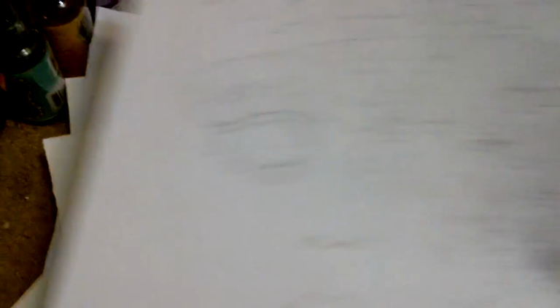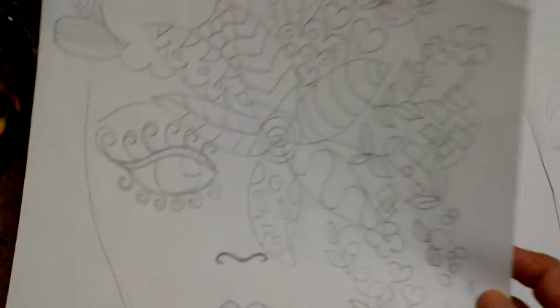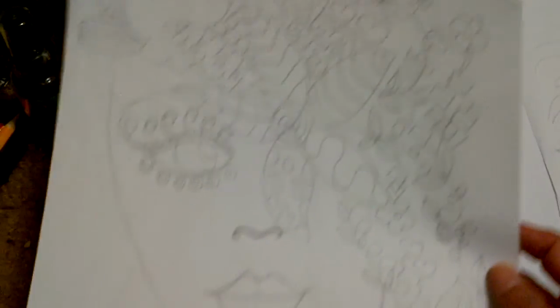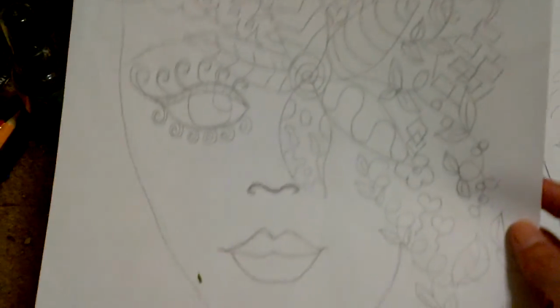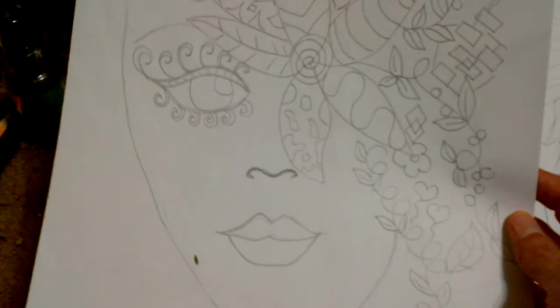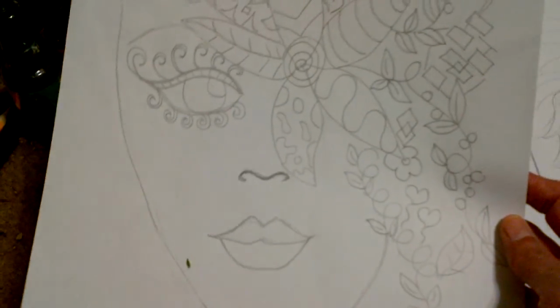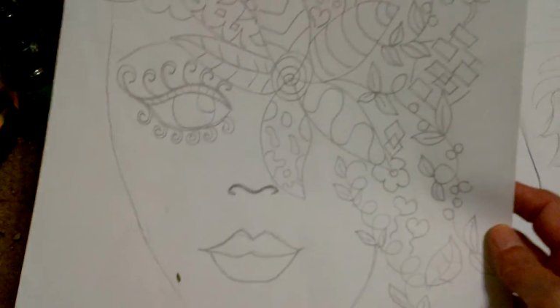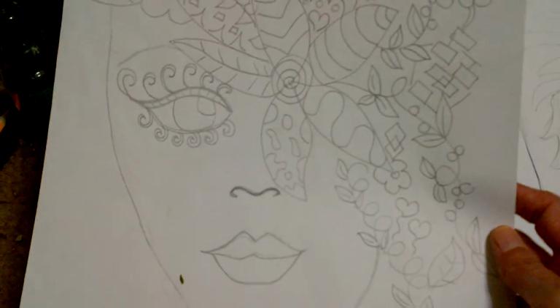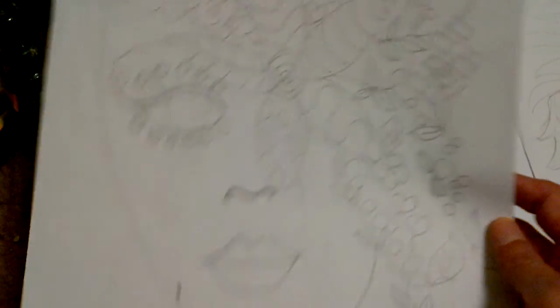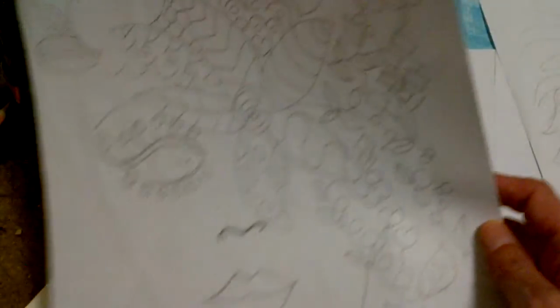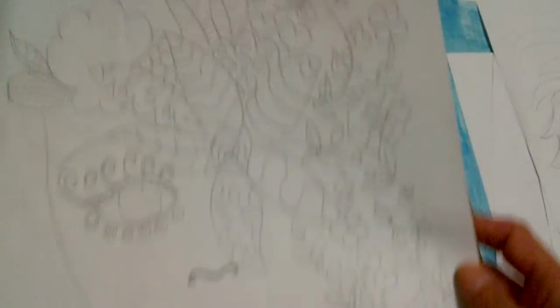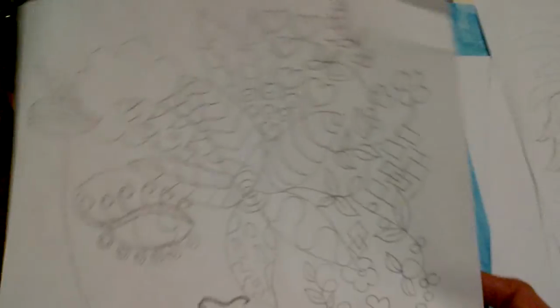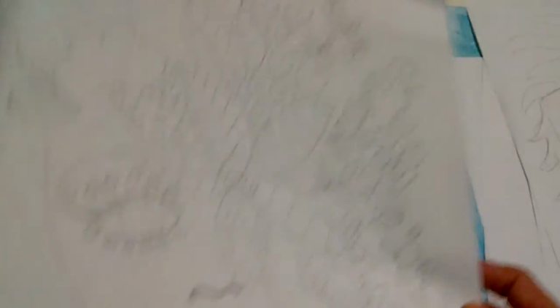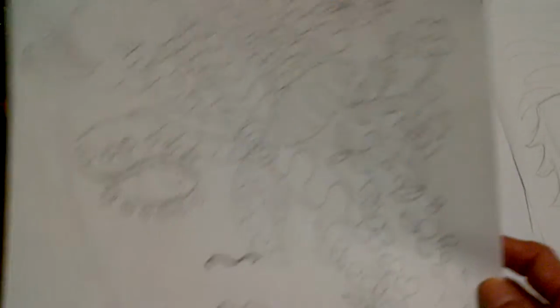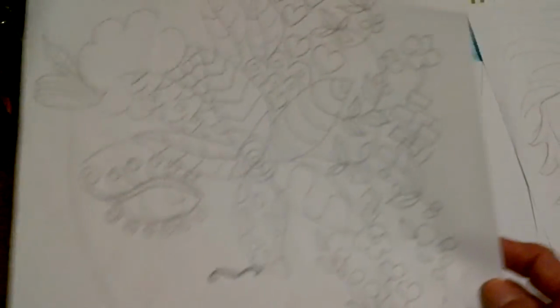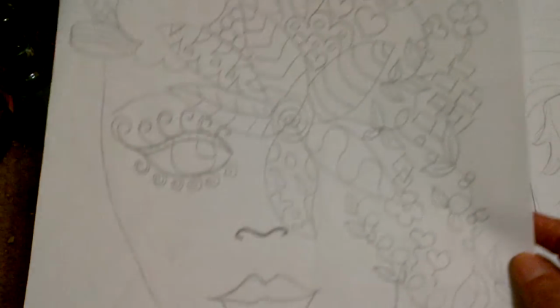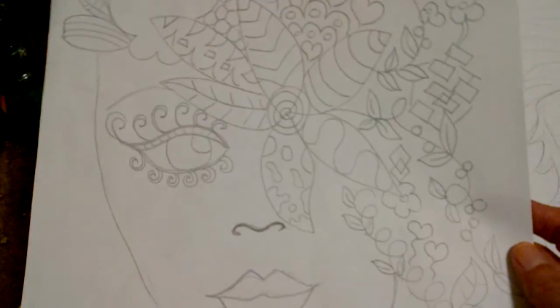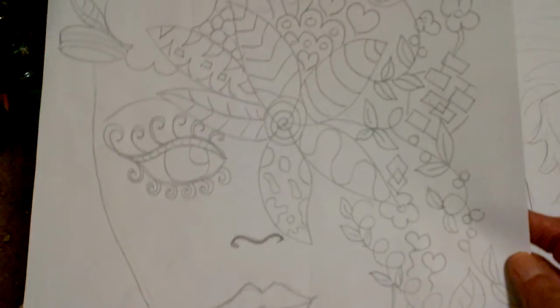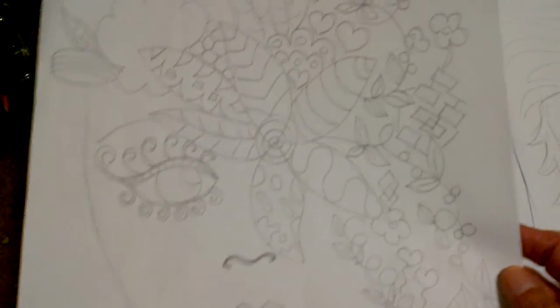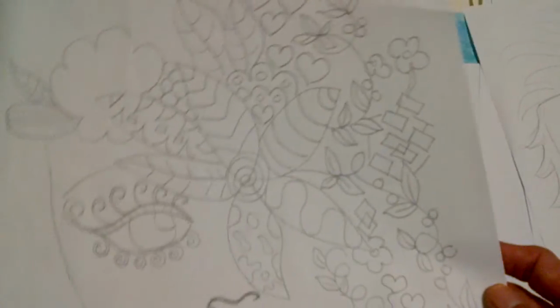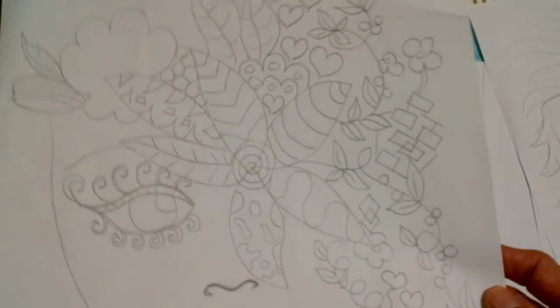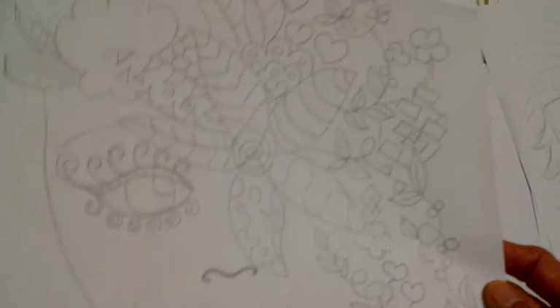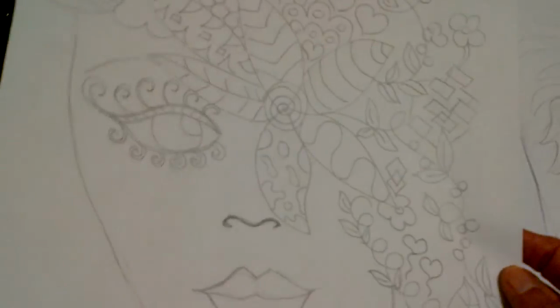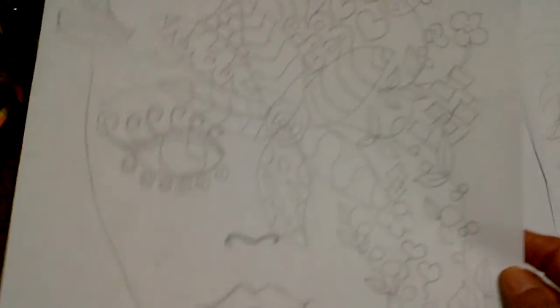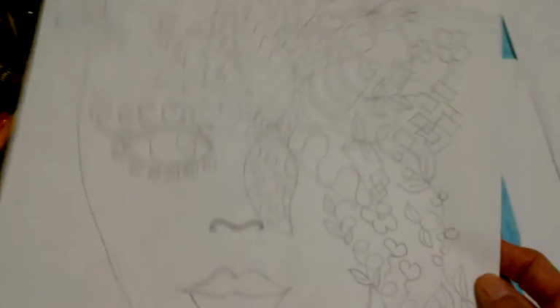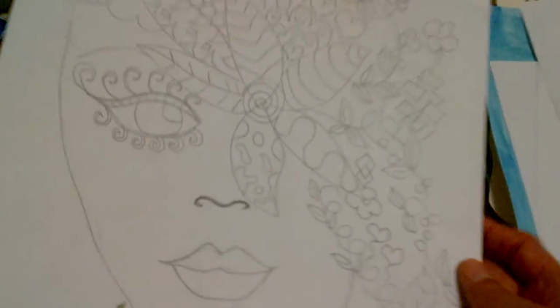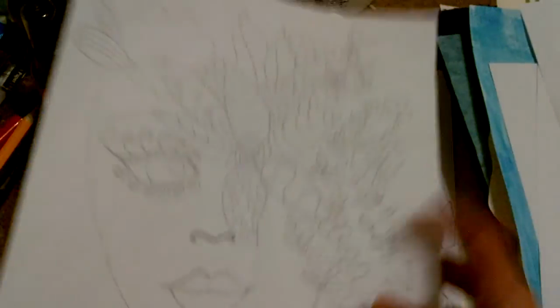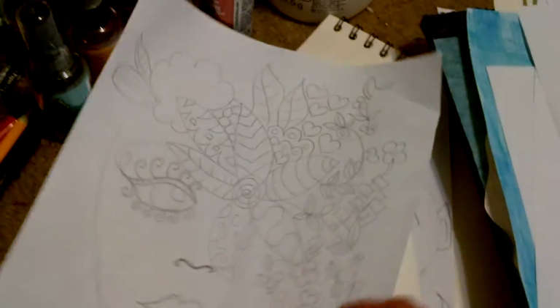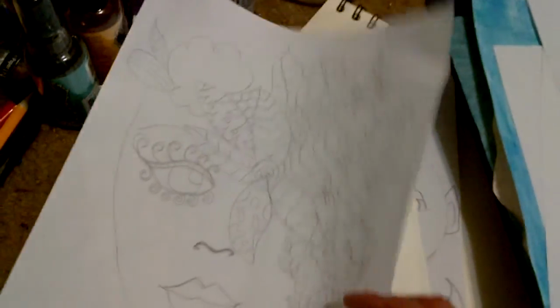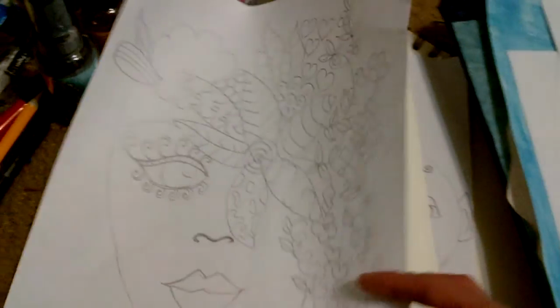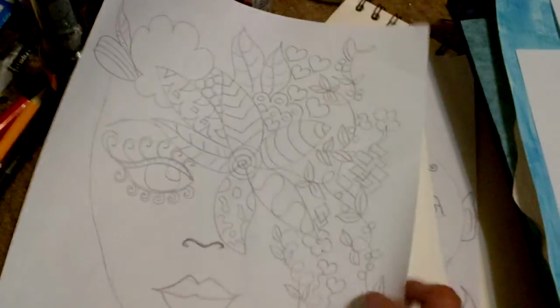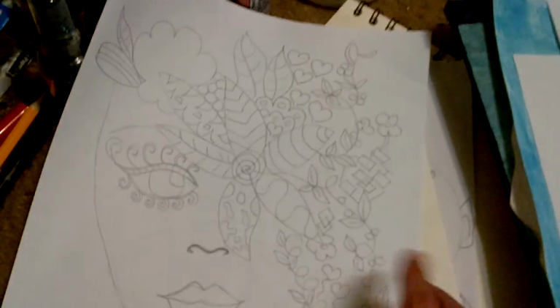My doodle girl — this one I'm actually trying to make into a digi stamp. Trying to figure that out.